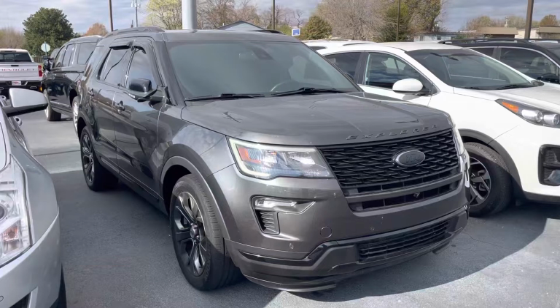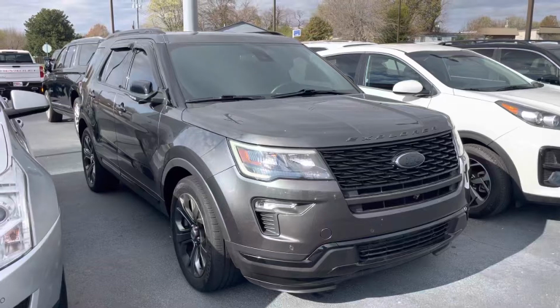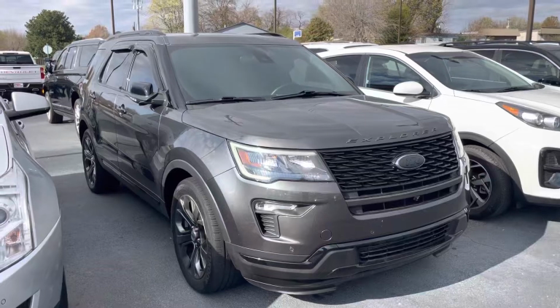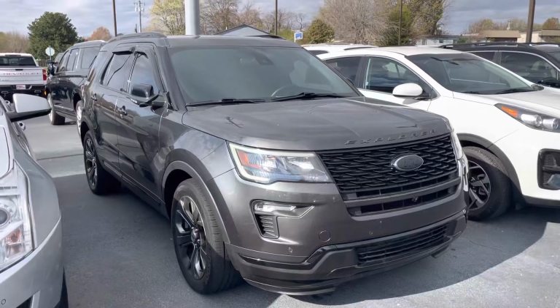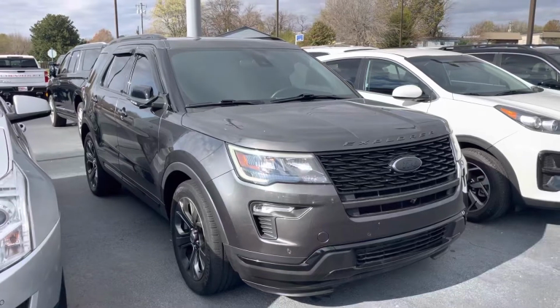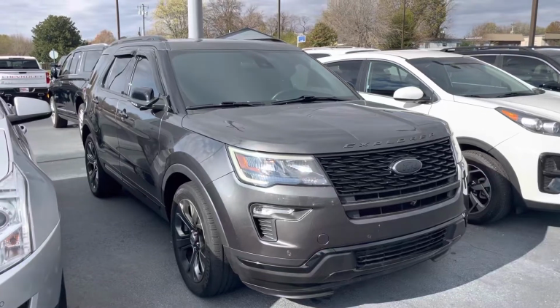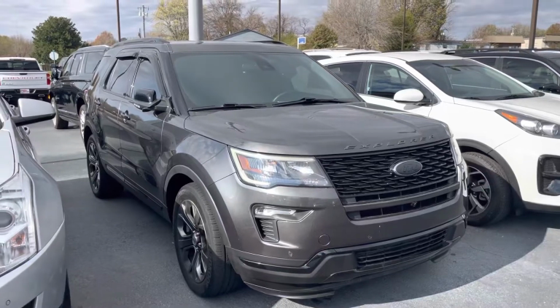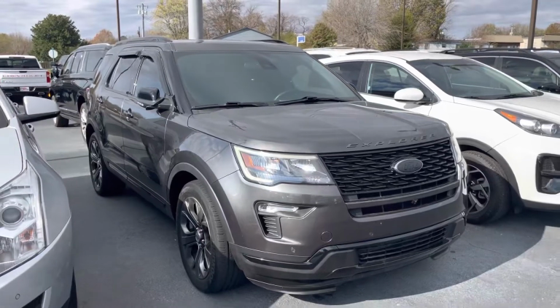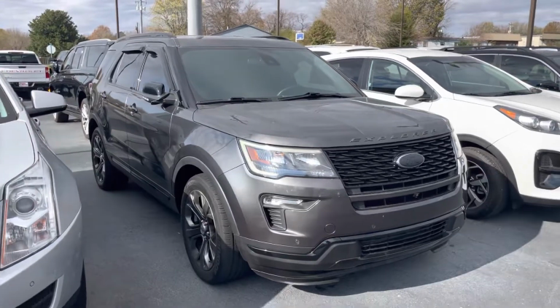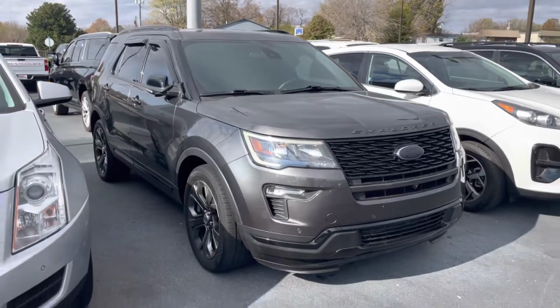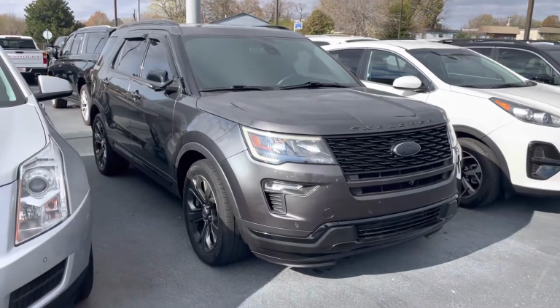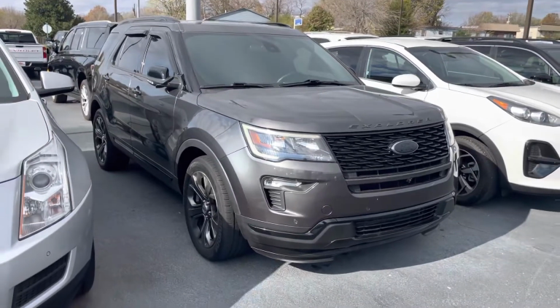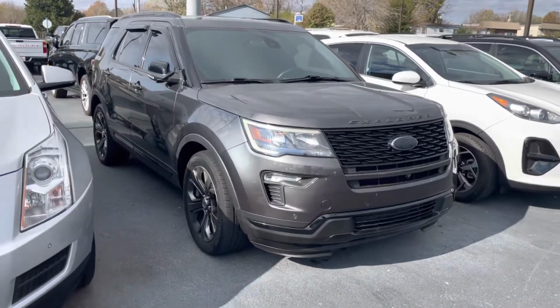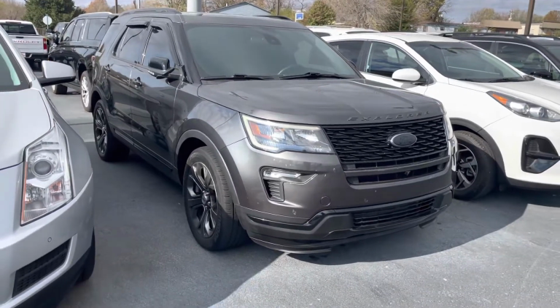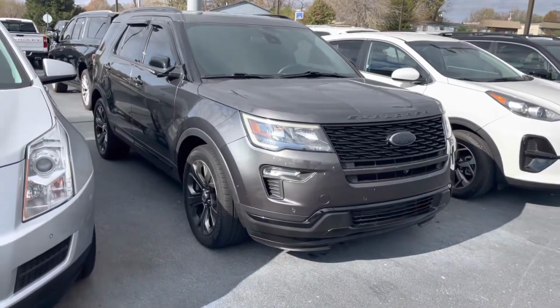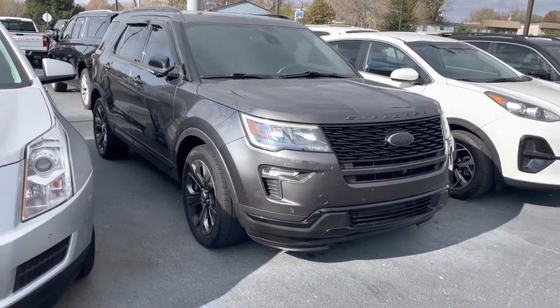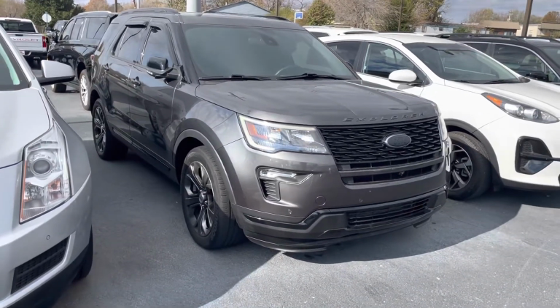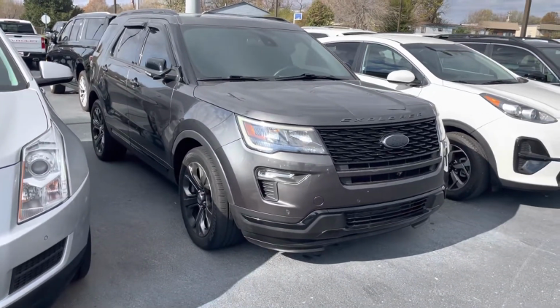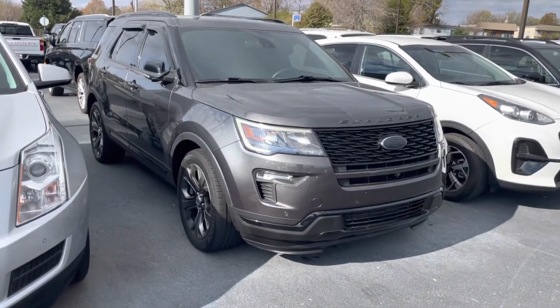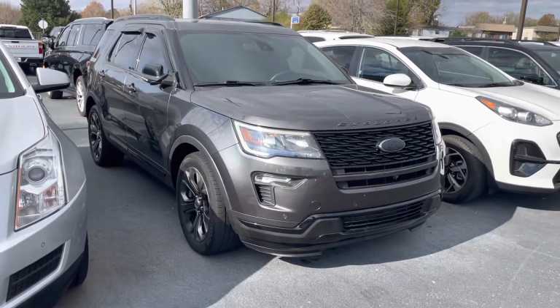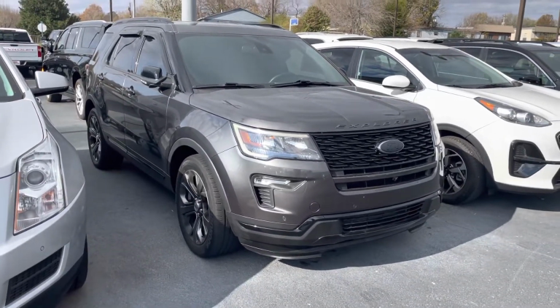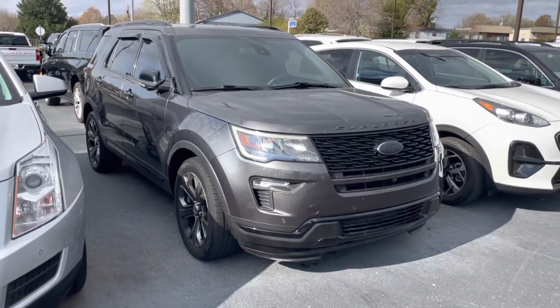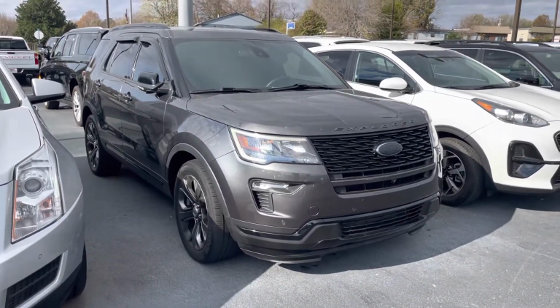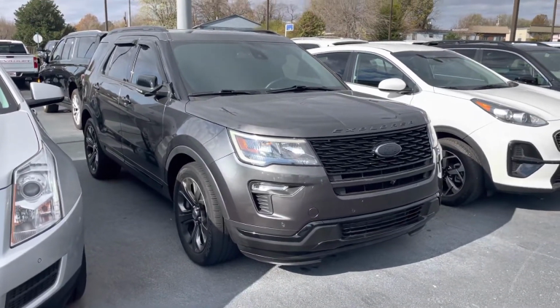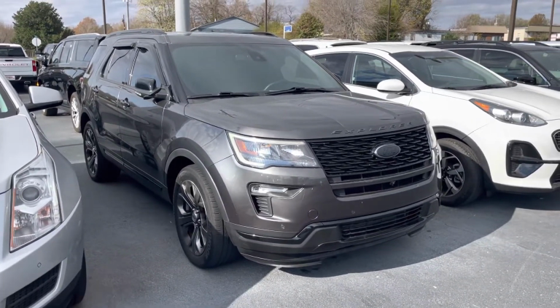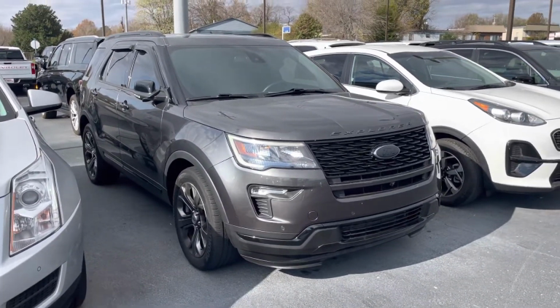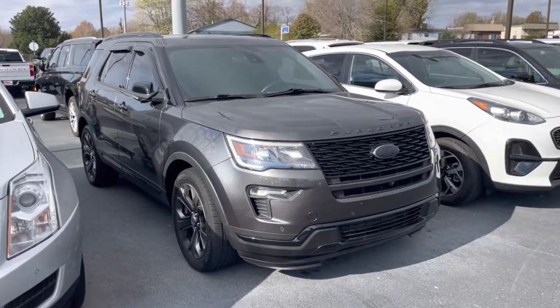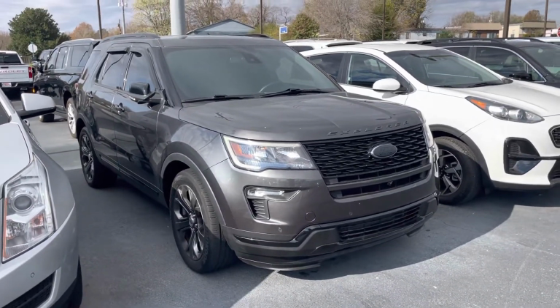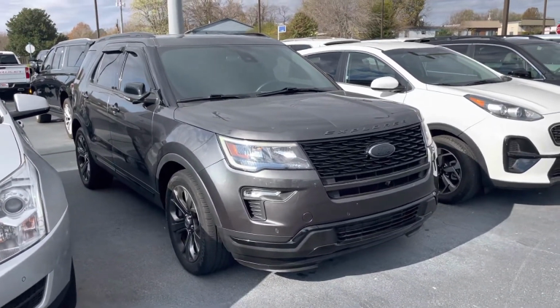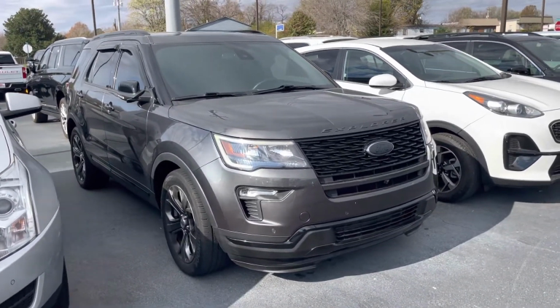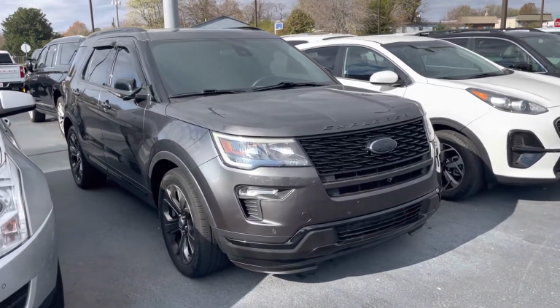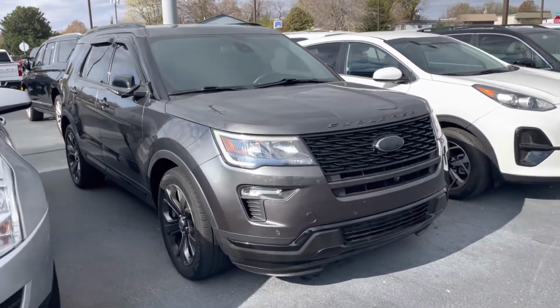Hey, good morning, Kayla. Here's a quick walk around on that 2018 Explorer Sport that you asked about this morning.